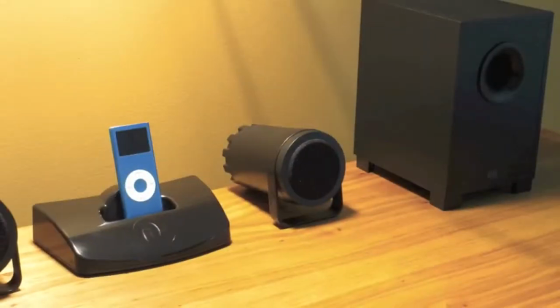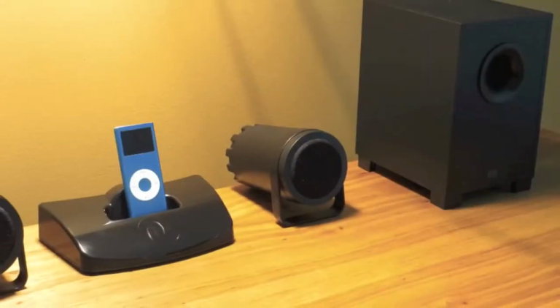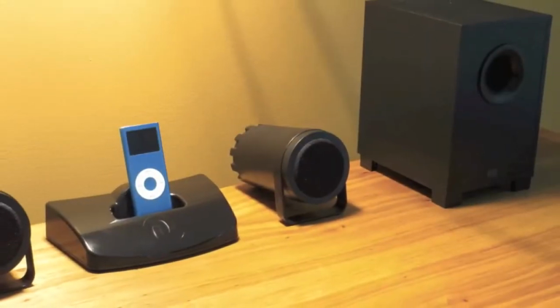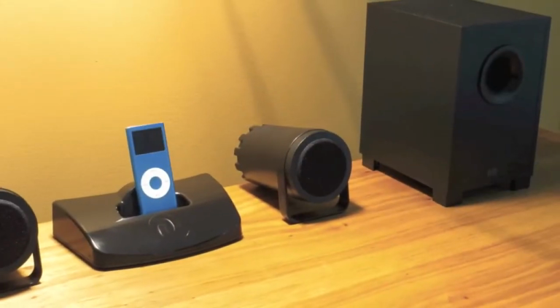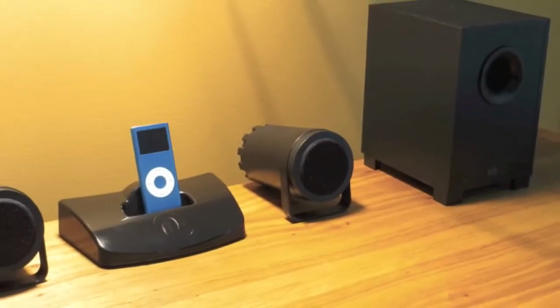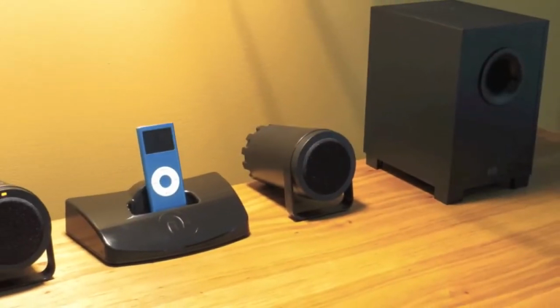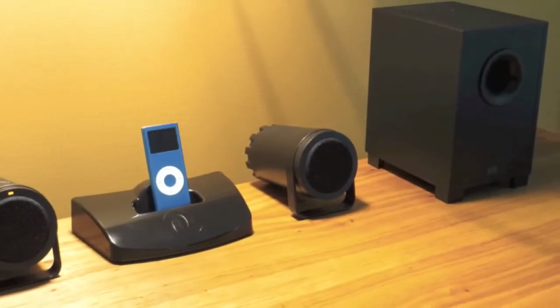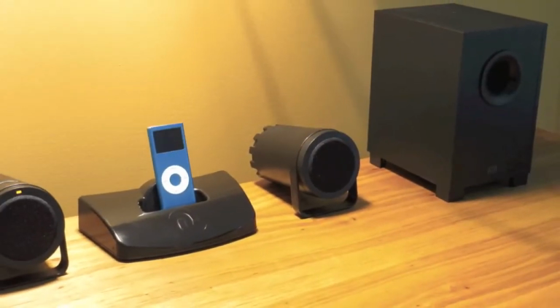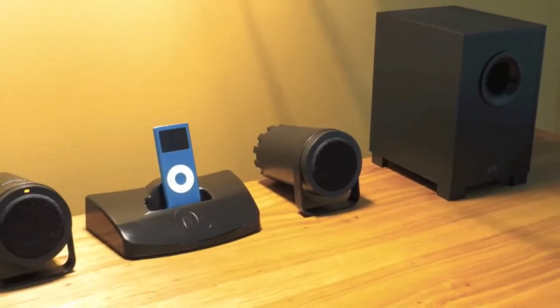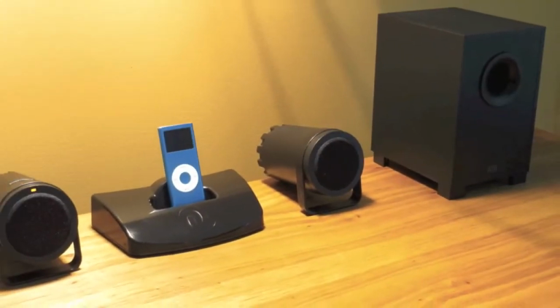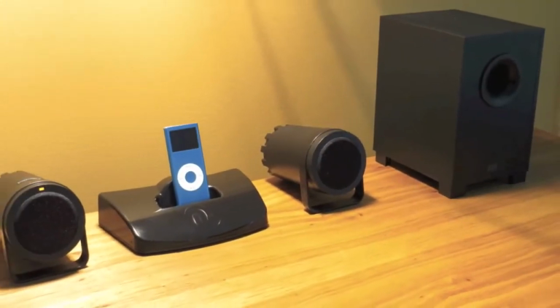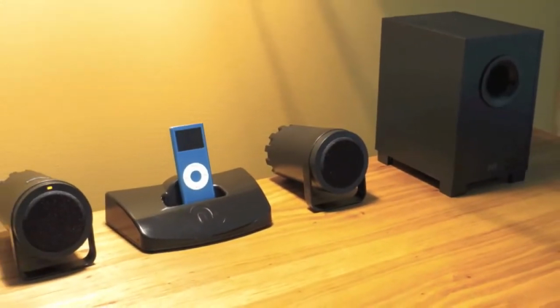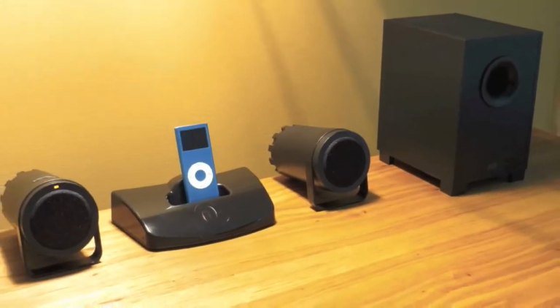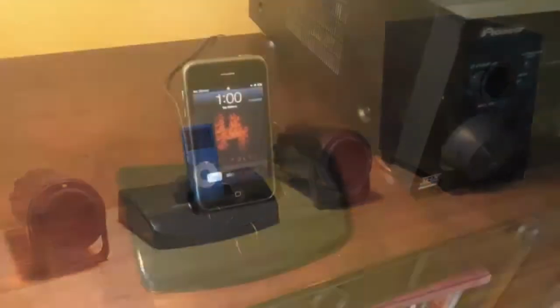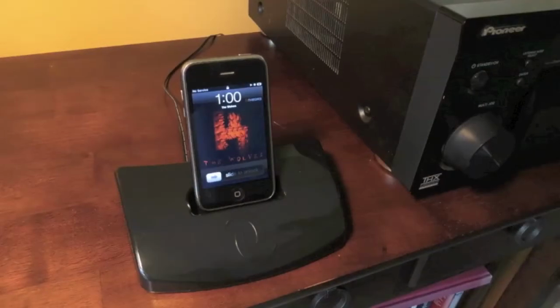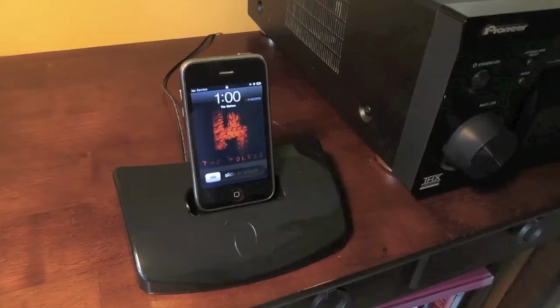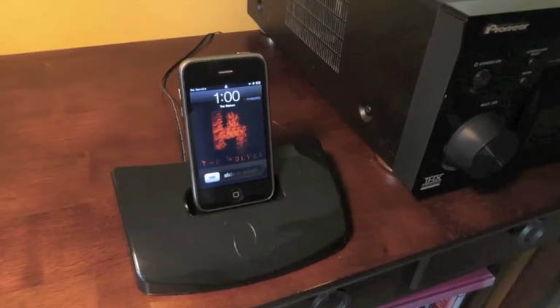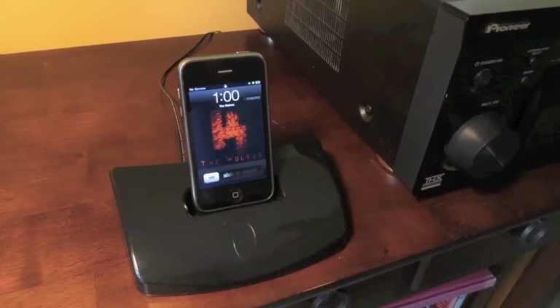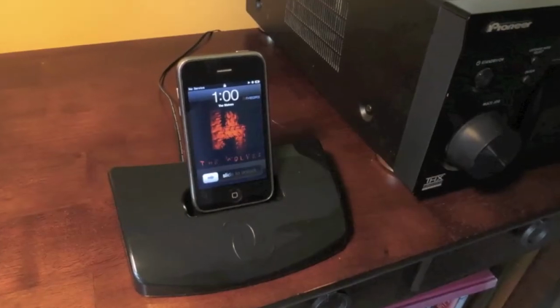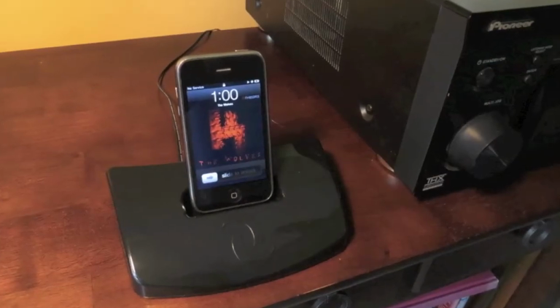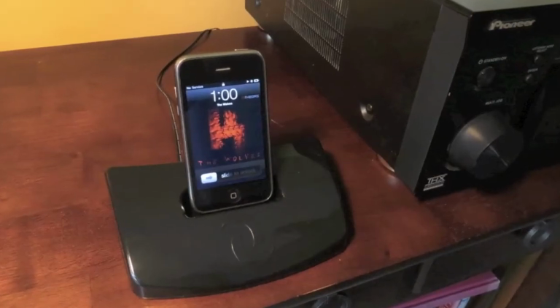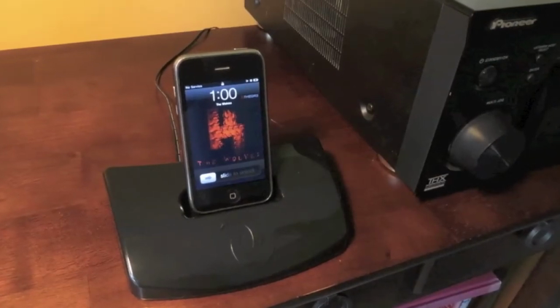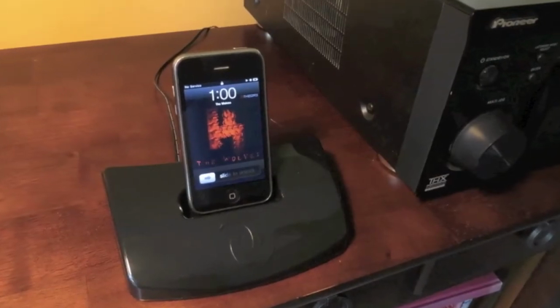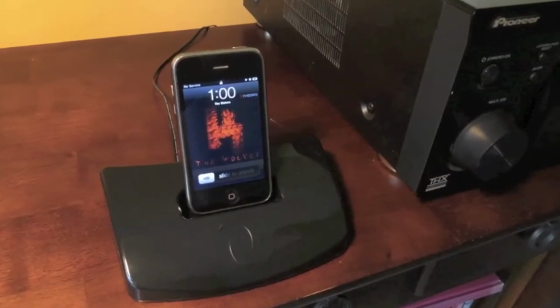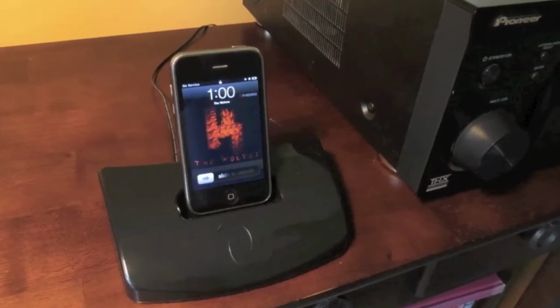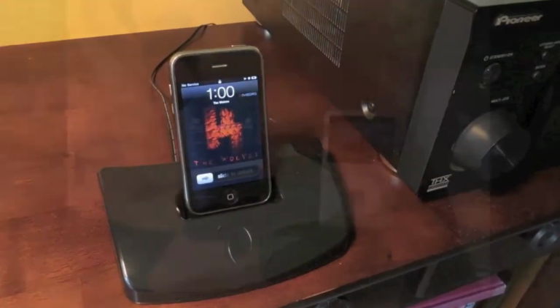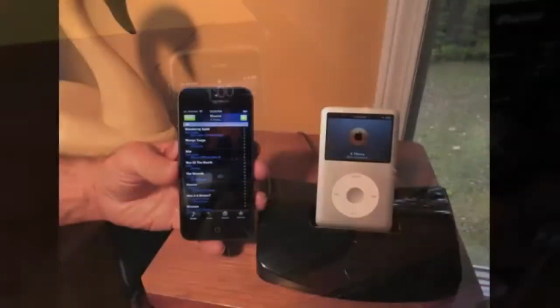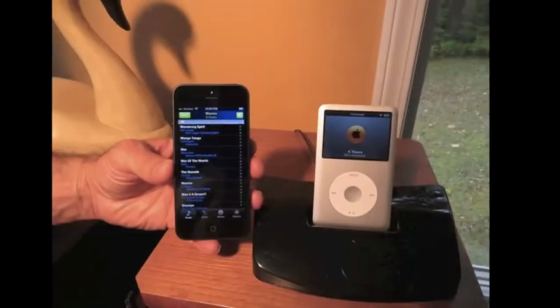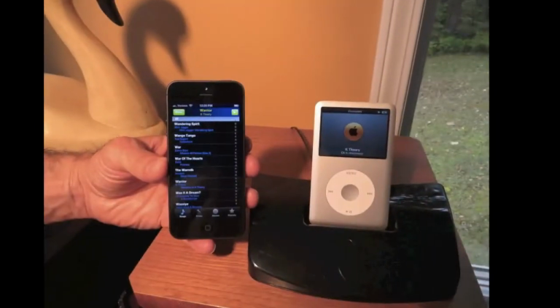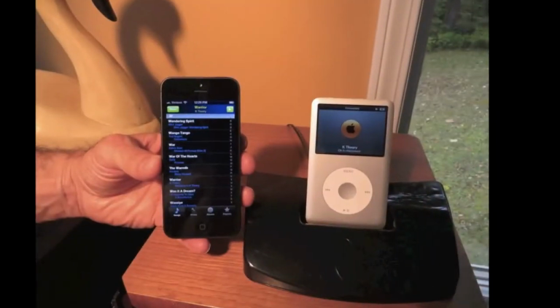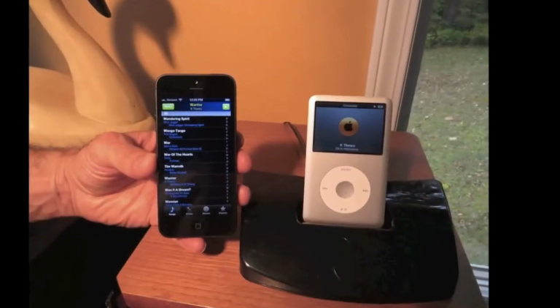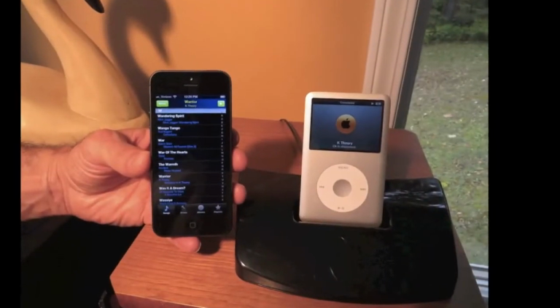Cyborg, the ultimate convenience for controlling your iPod music. Reserve yours today.